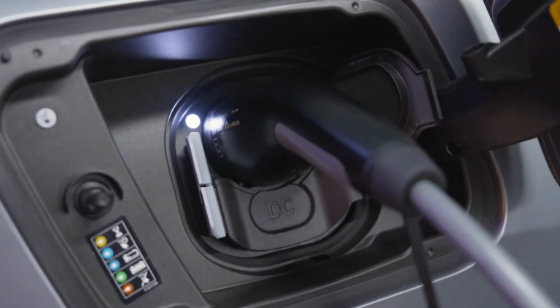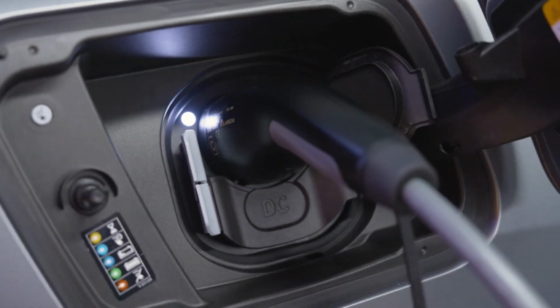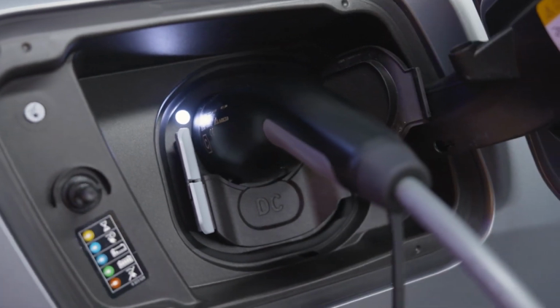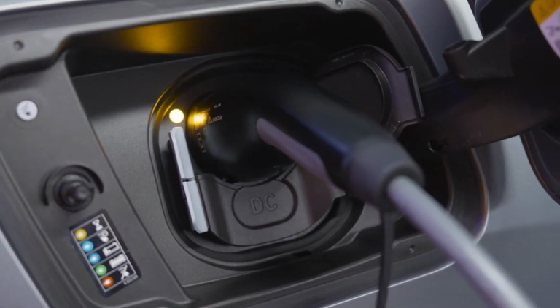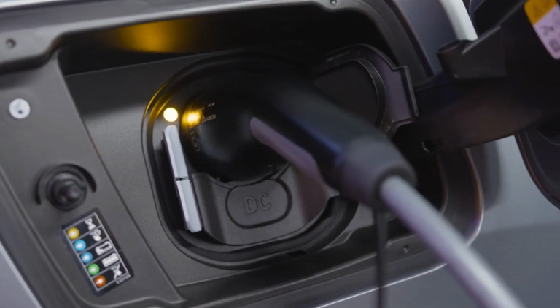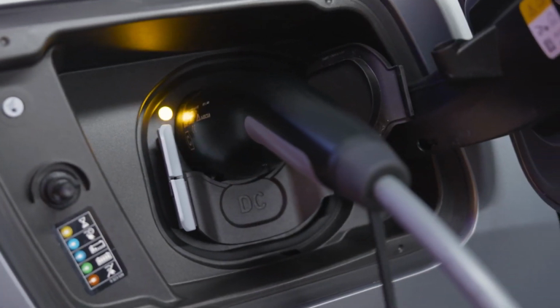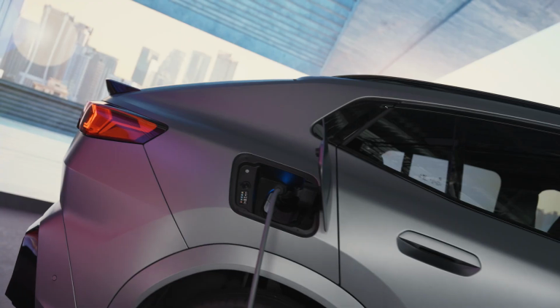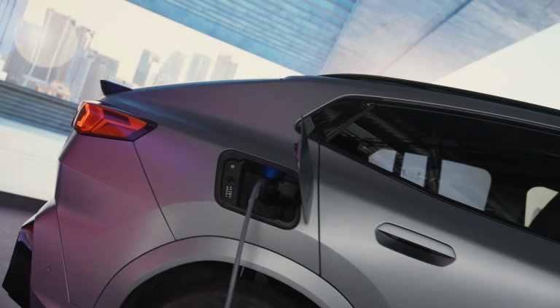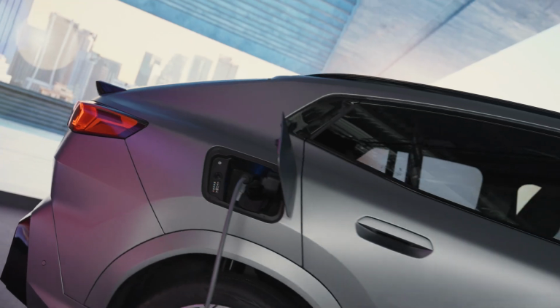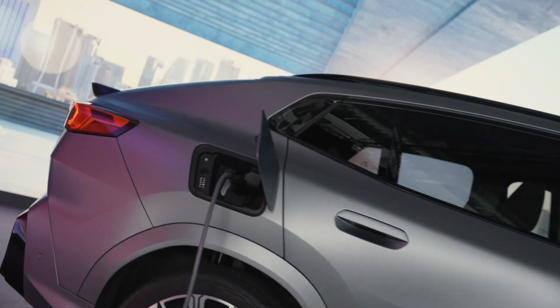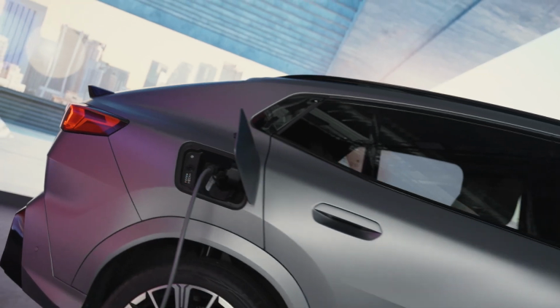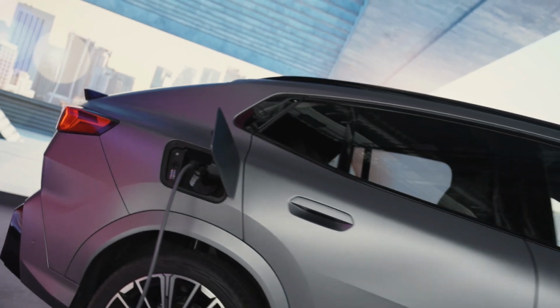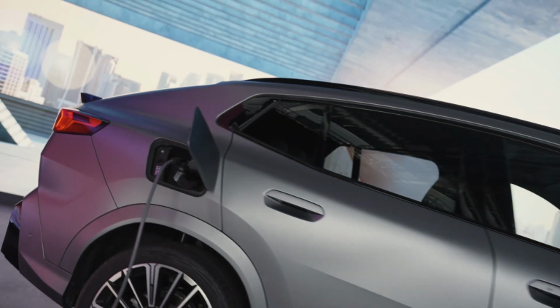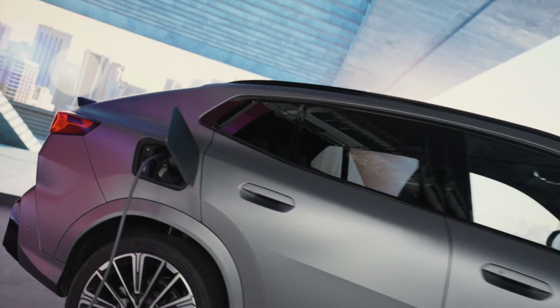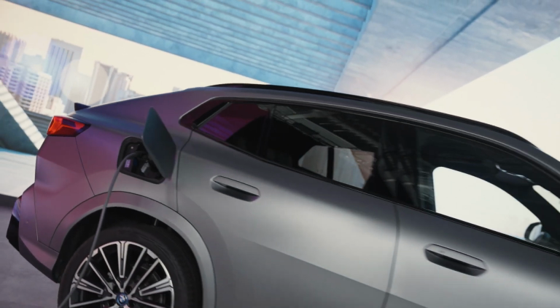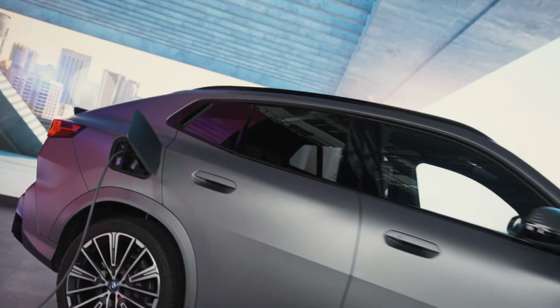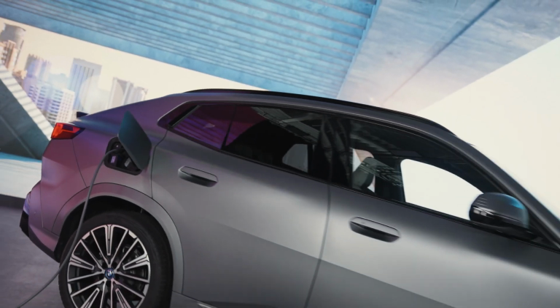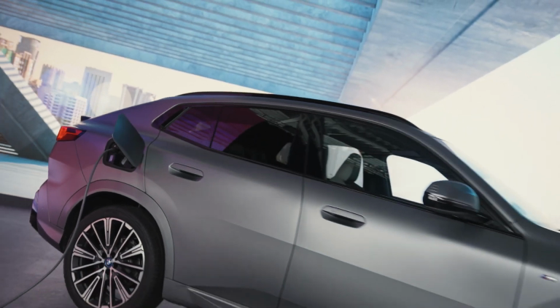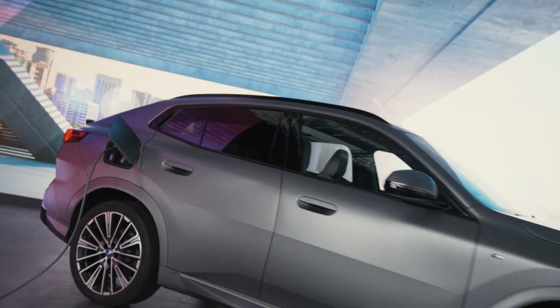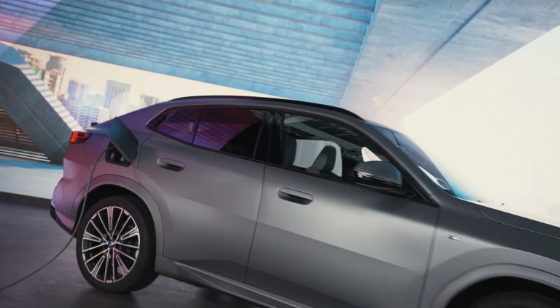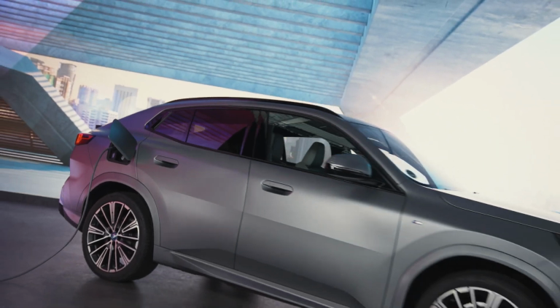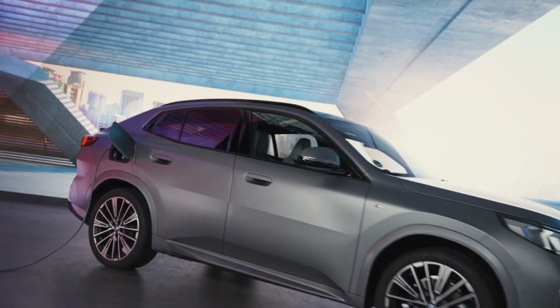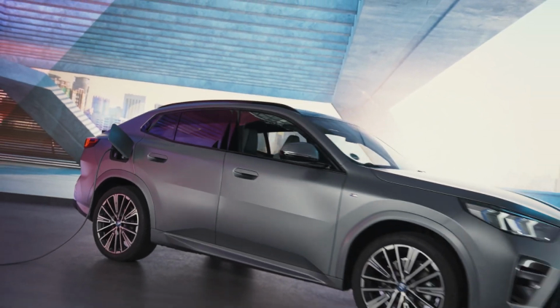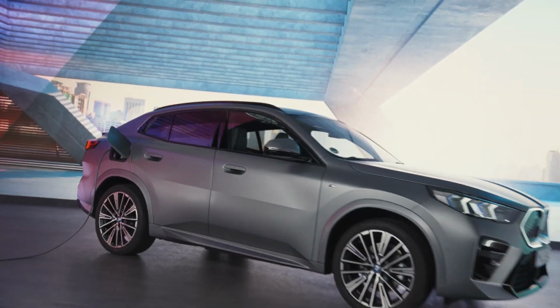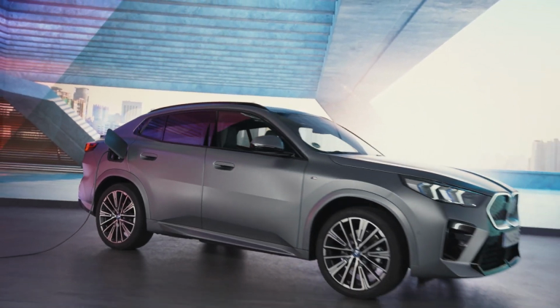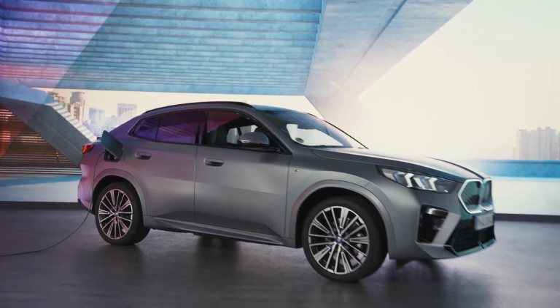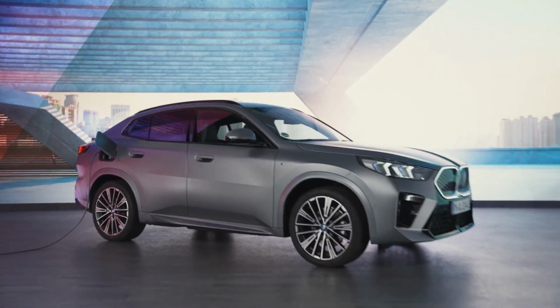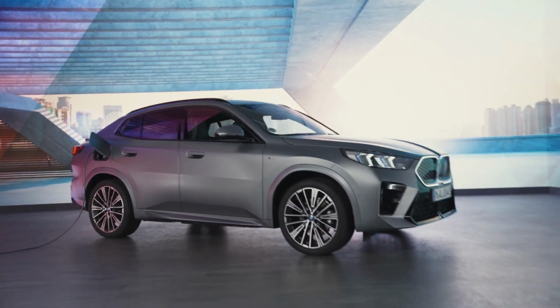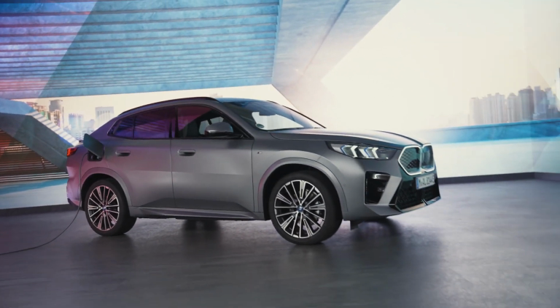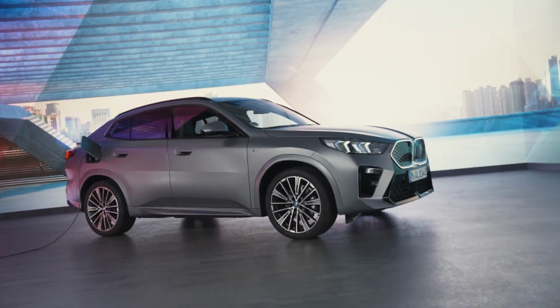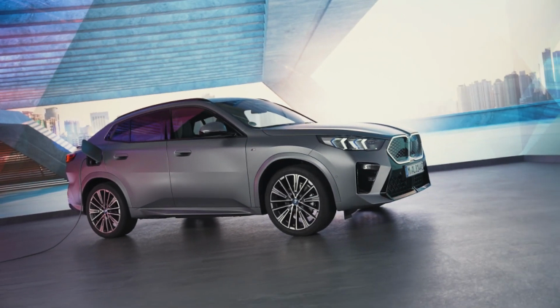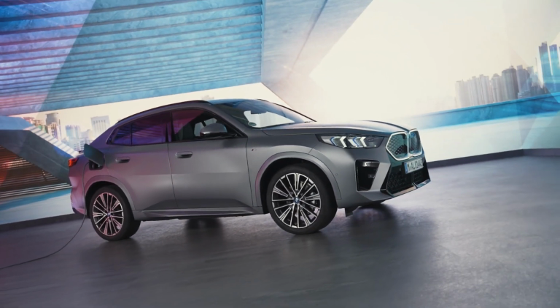Stay in charge and continue watching our How-To Series to get the most out of your BMW.